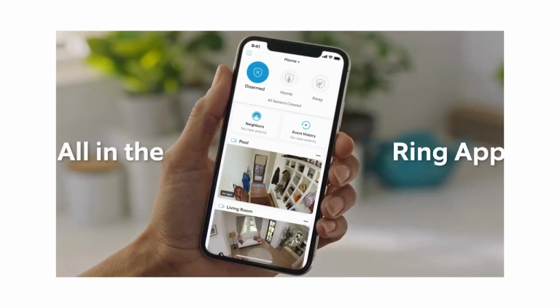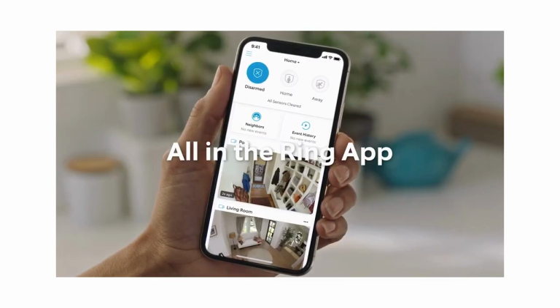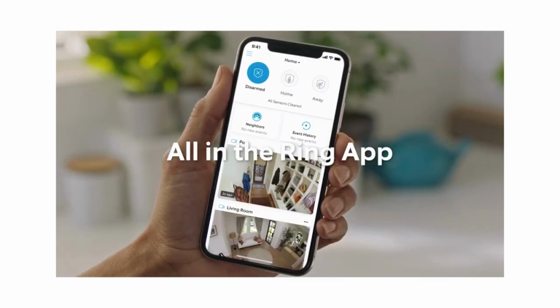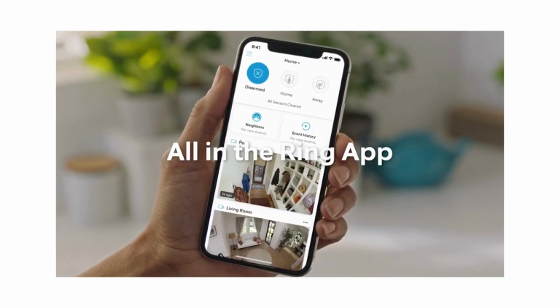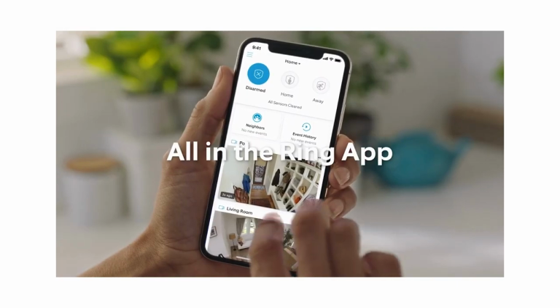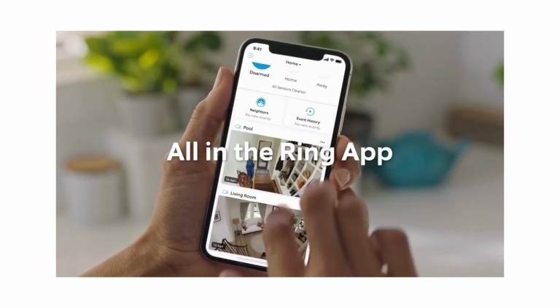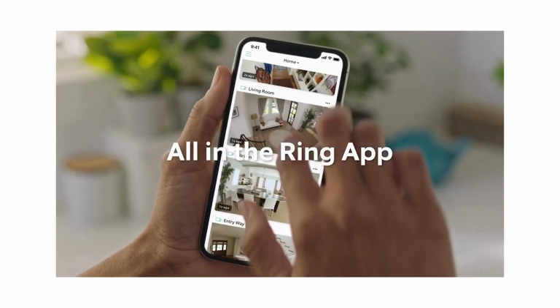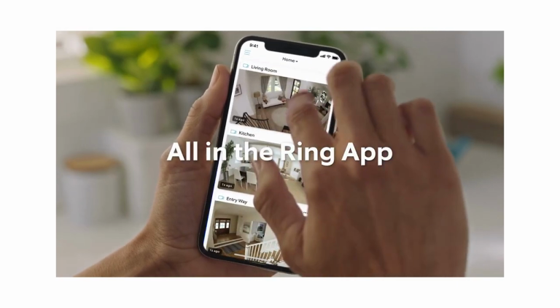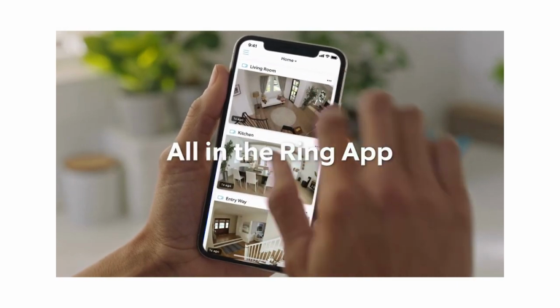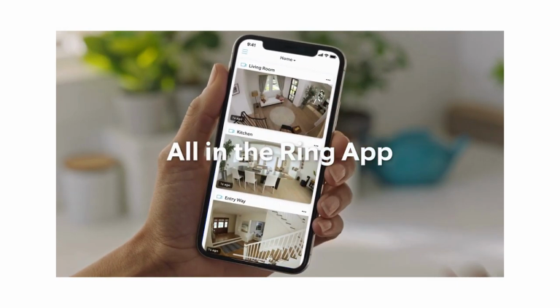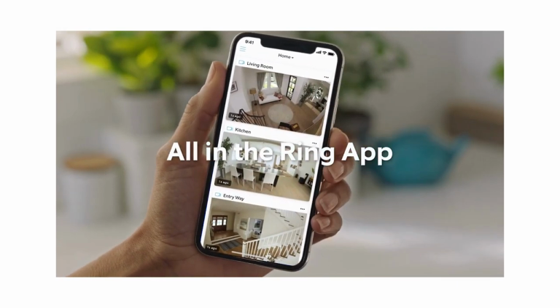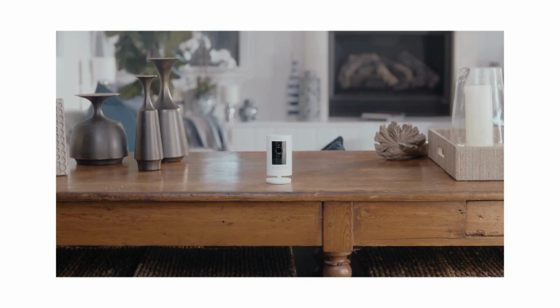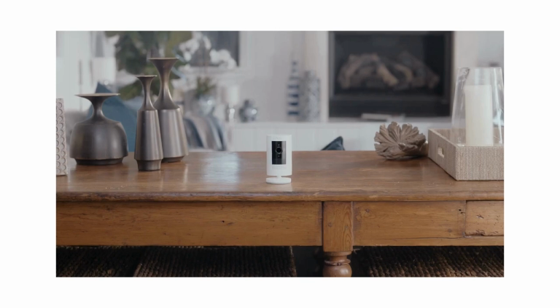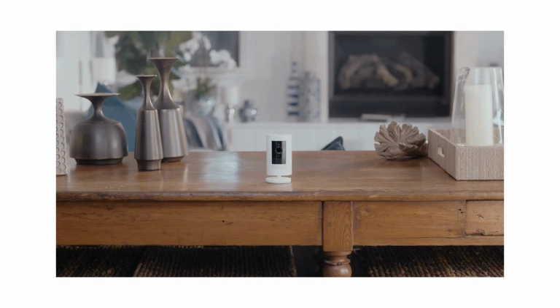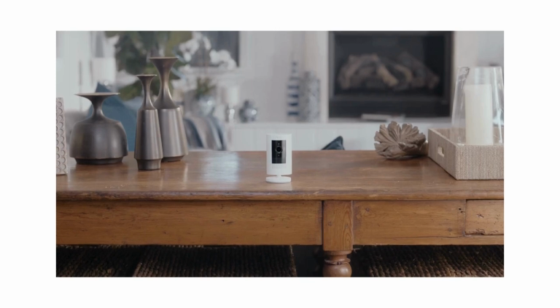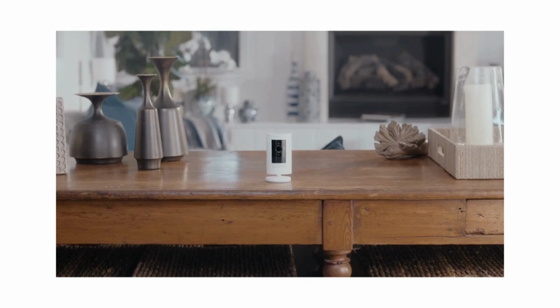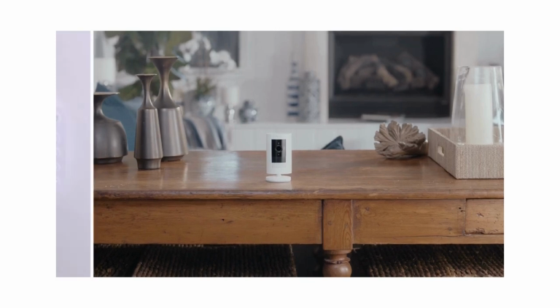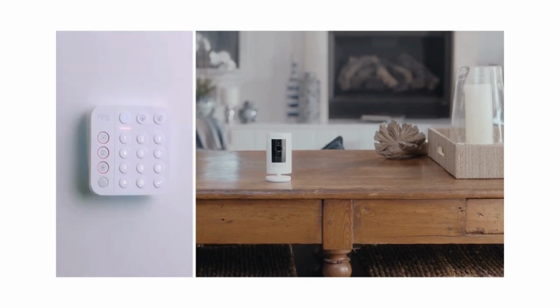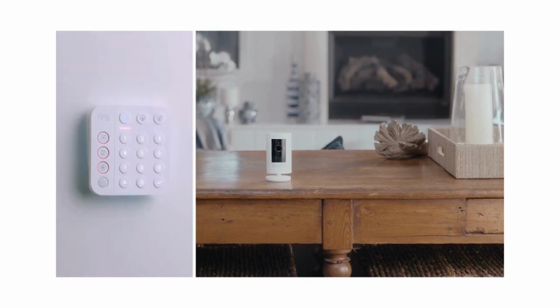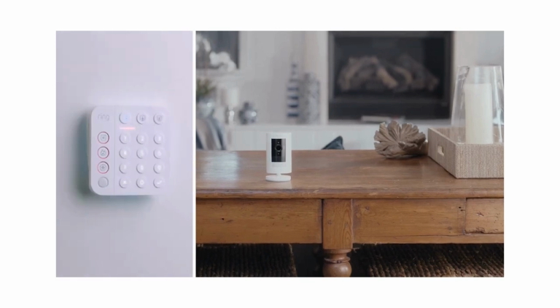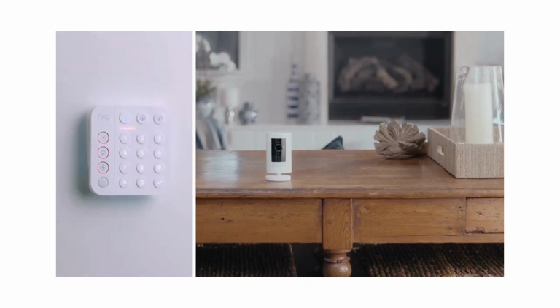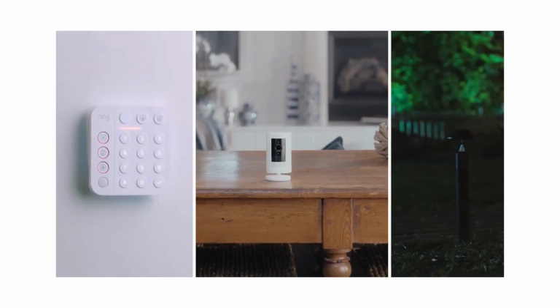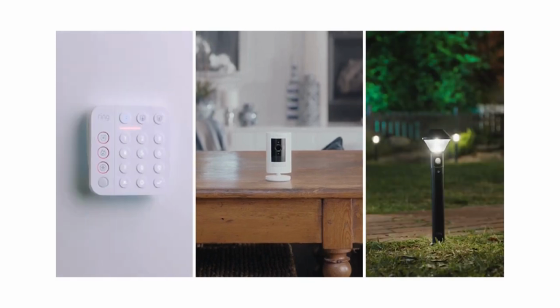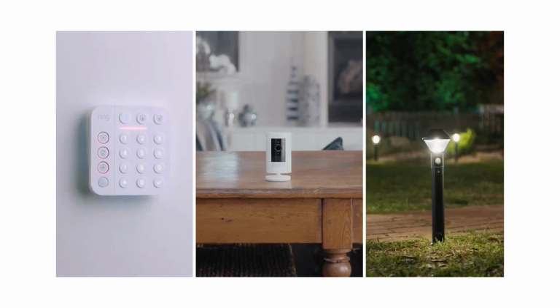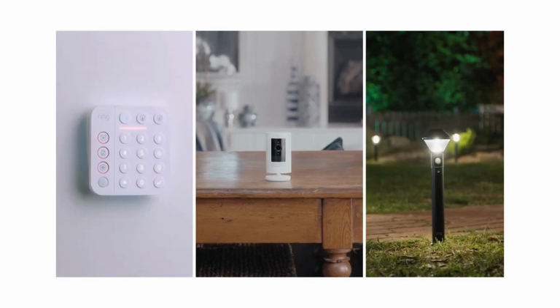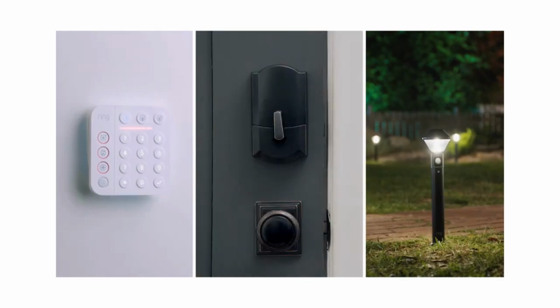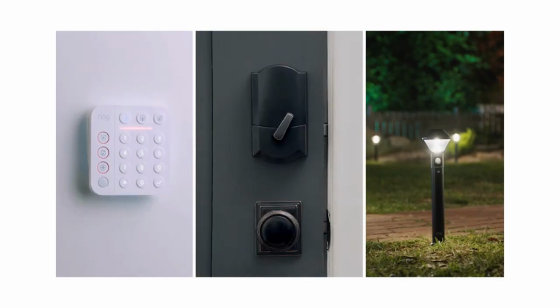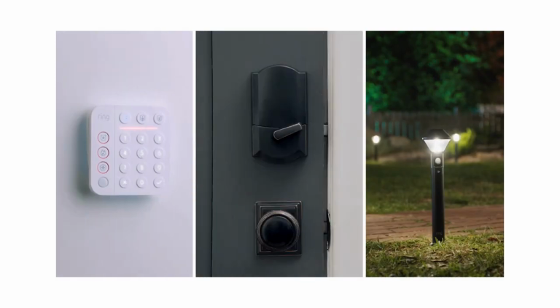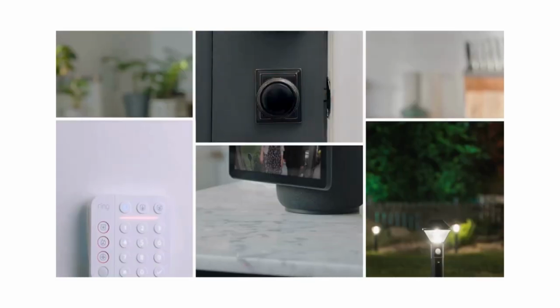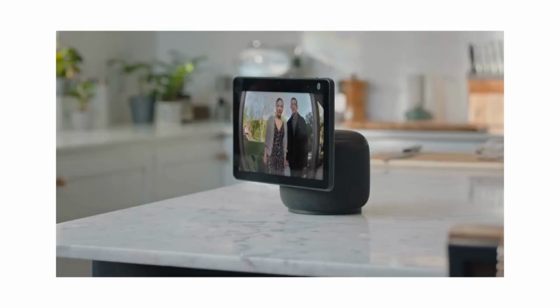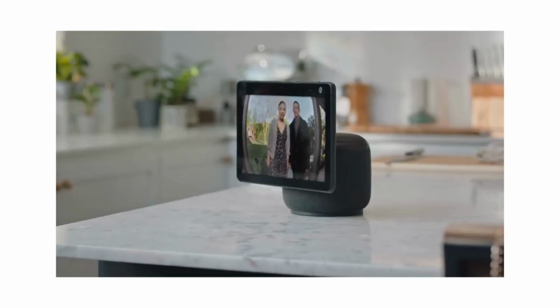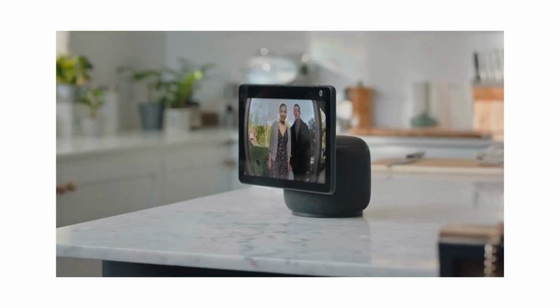And it's all right in the Ring app. Connects with Ring cameras, Ring alarm, lights, locks, and Alexa.